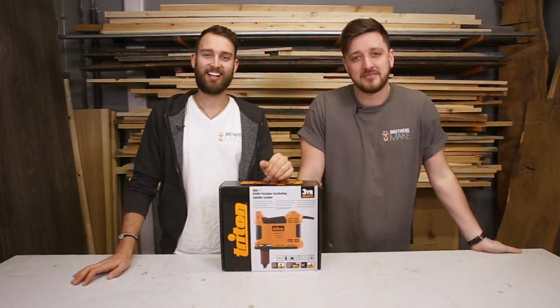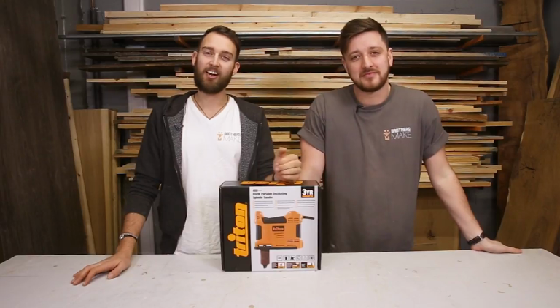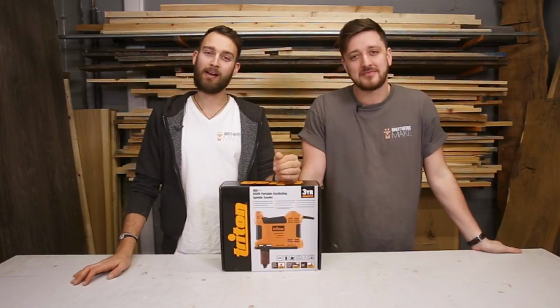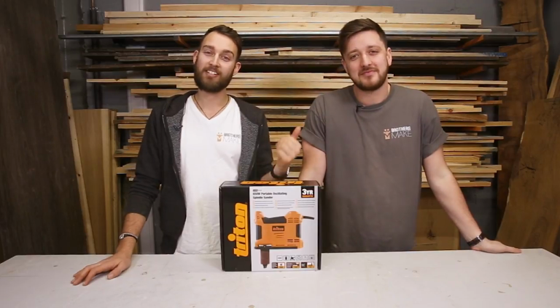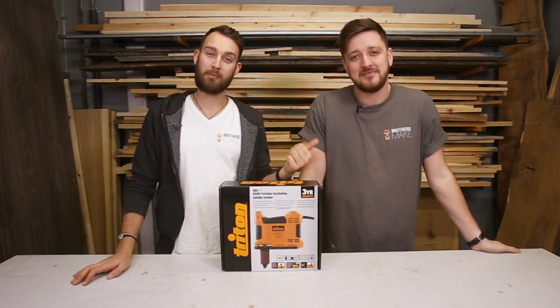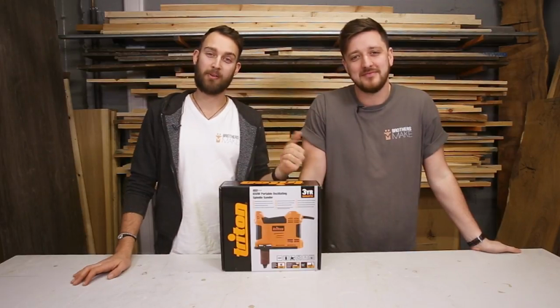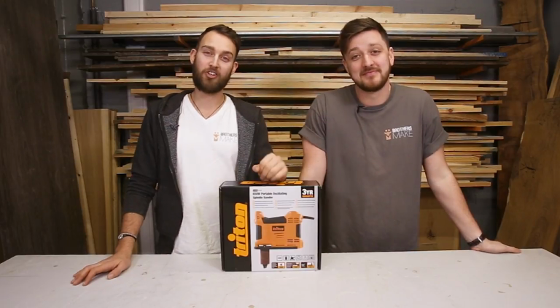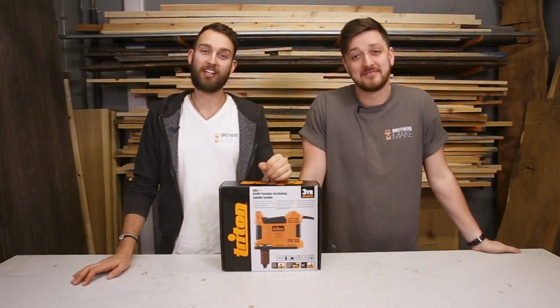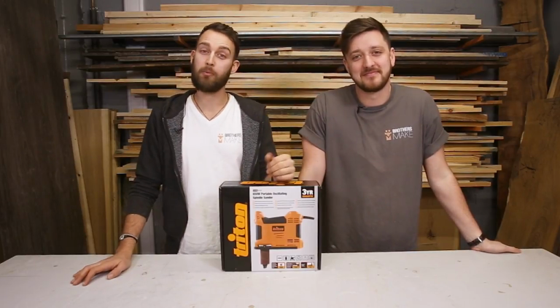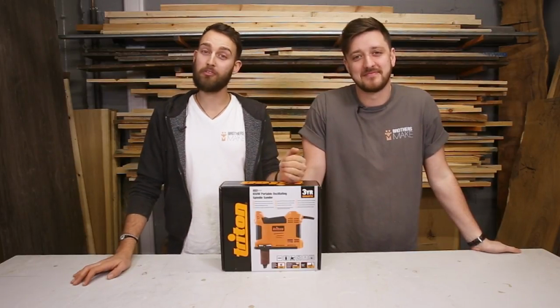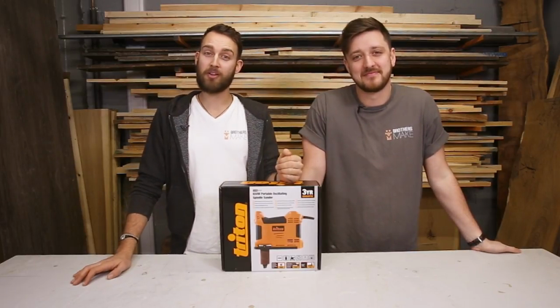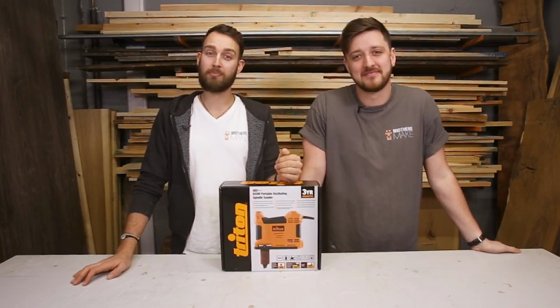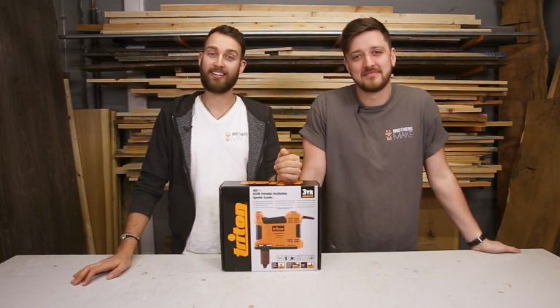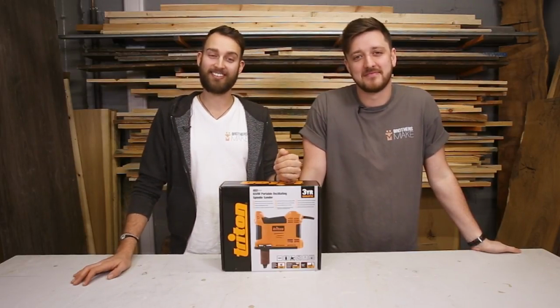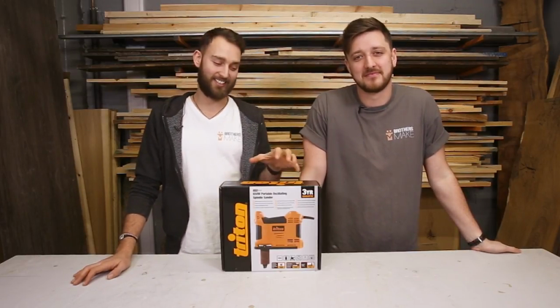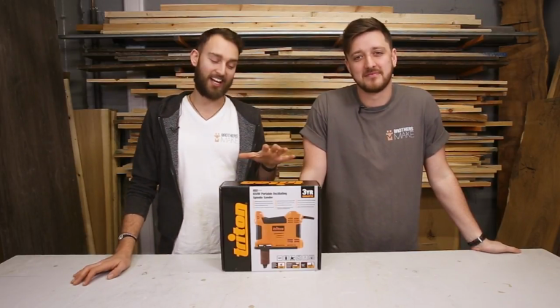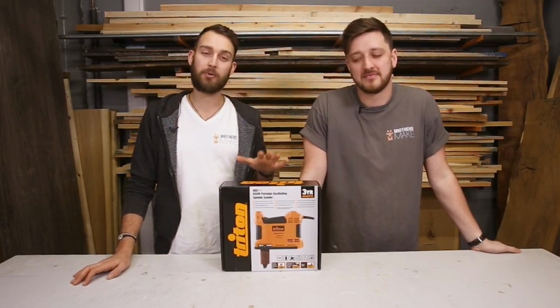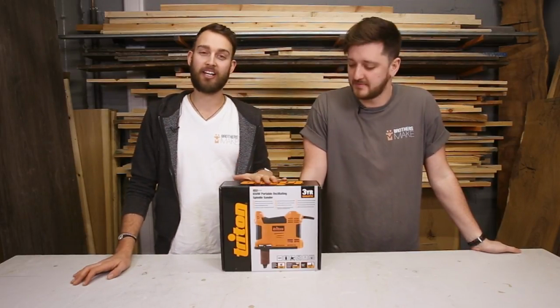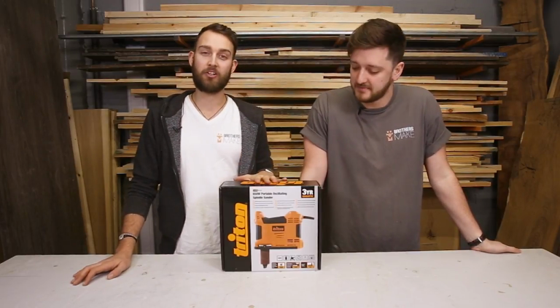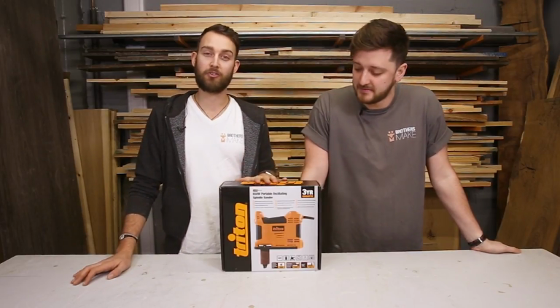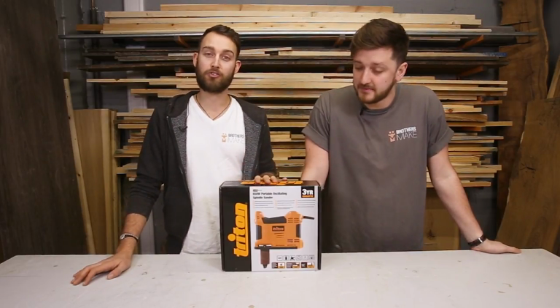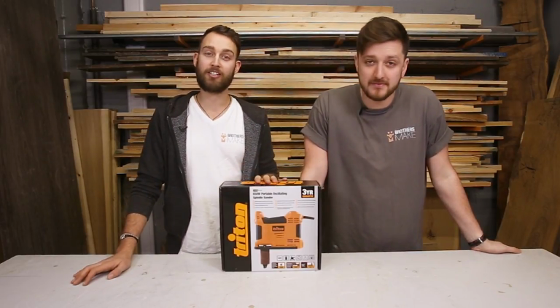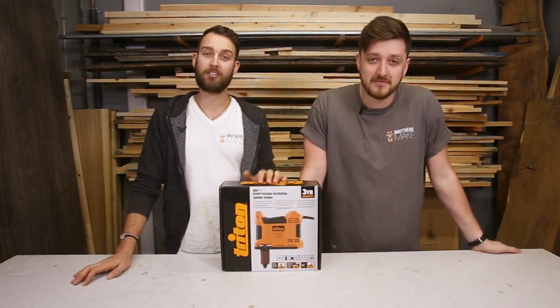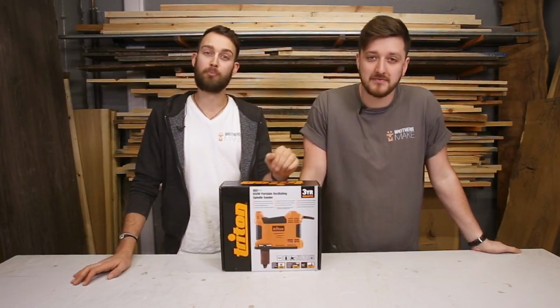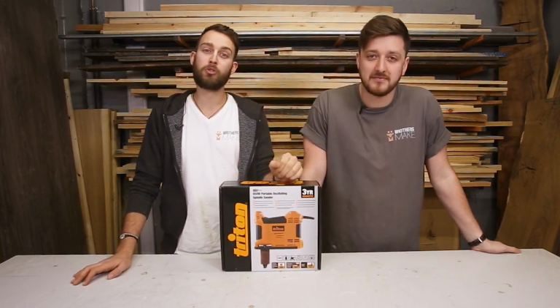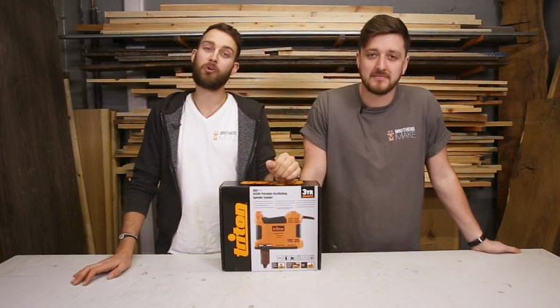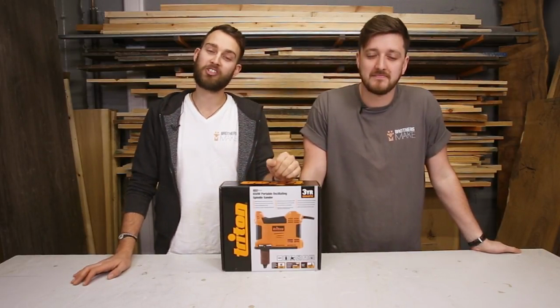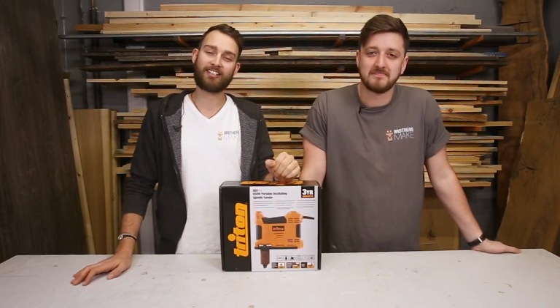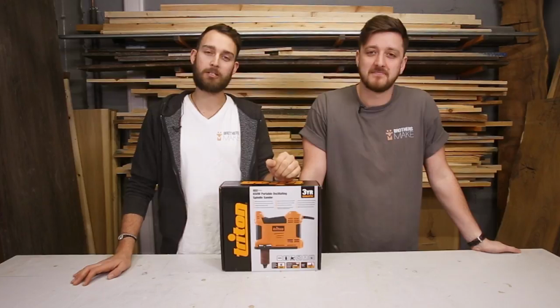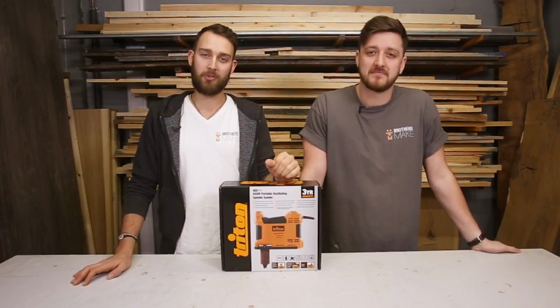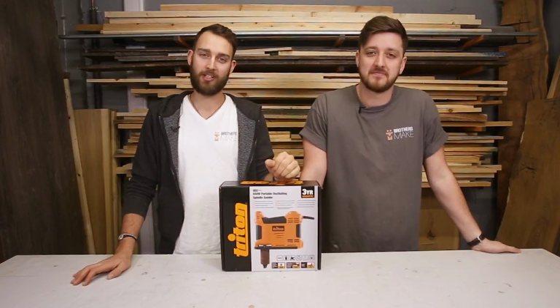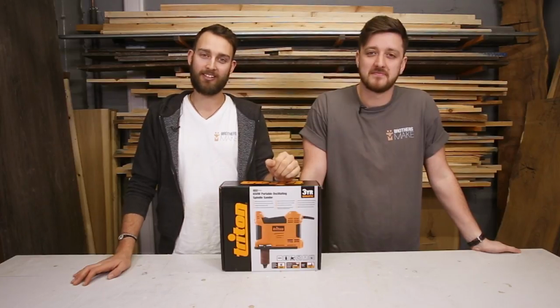Hi, I'm Matt, this is my brother Johnny, and we're from Brothers Make. Today we're taking you through the Triton Portable Oscillating Spindle Sander.